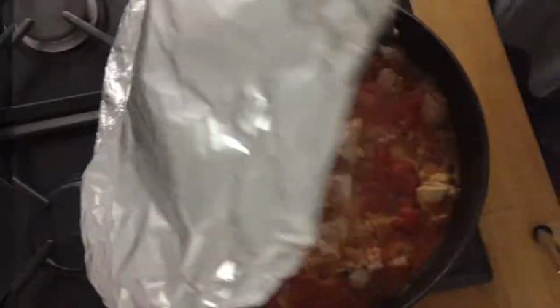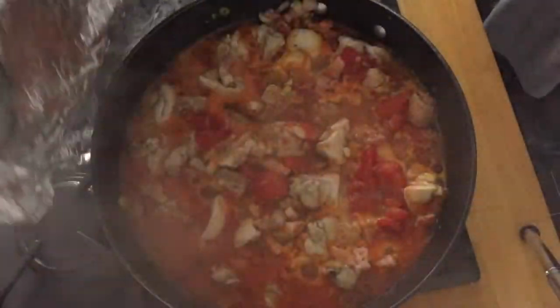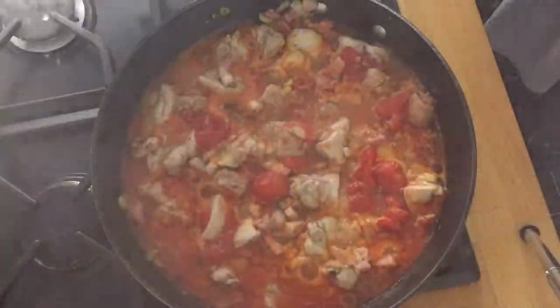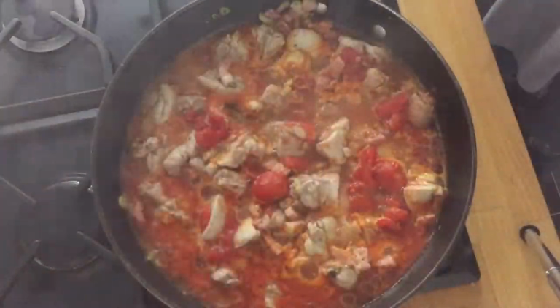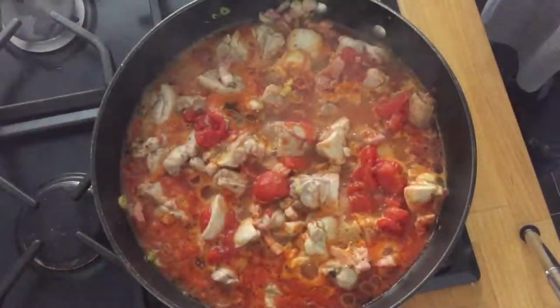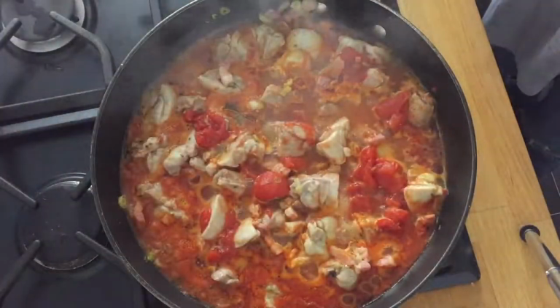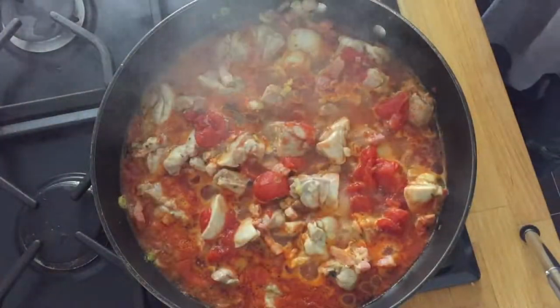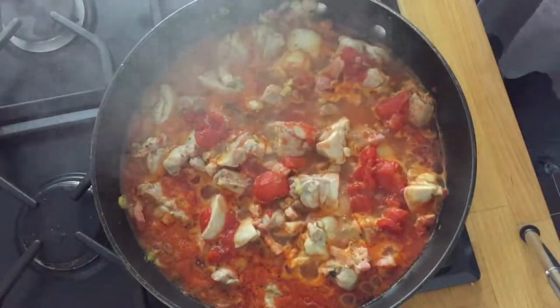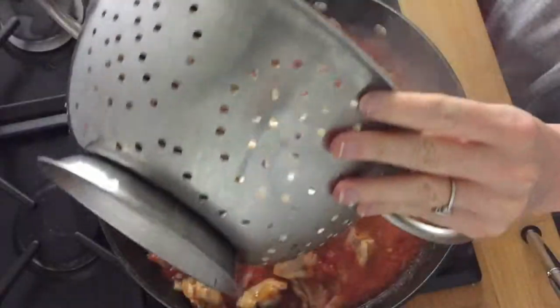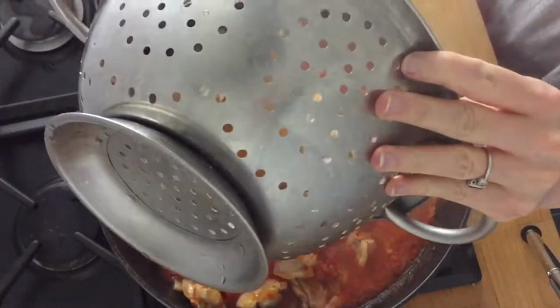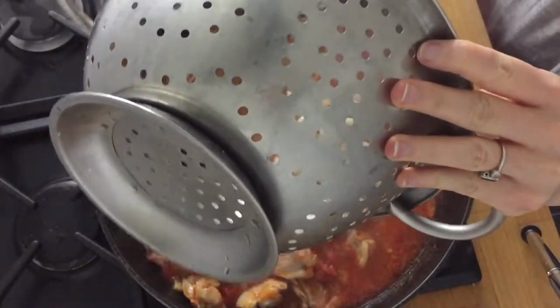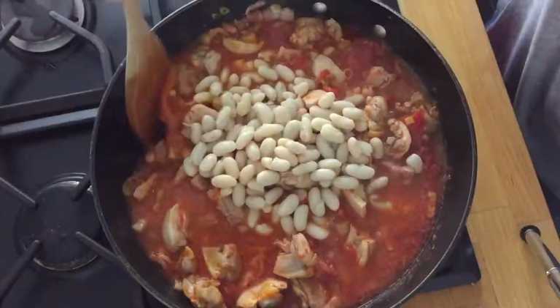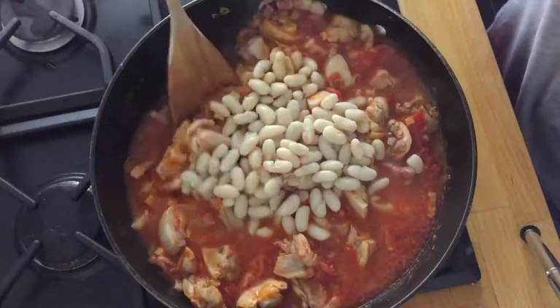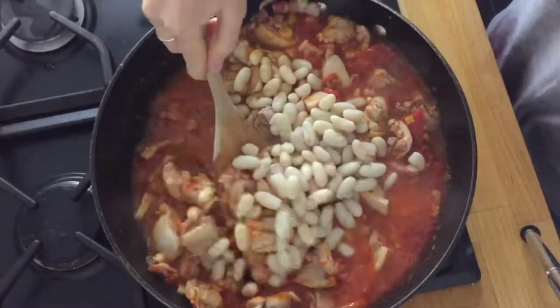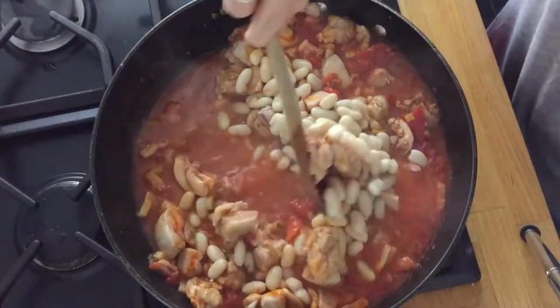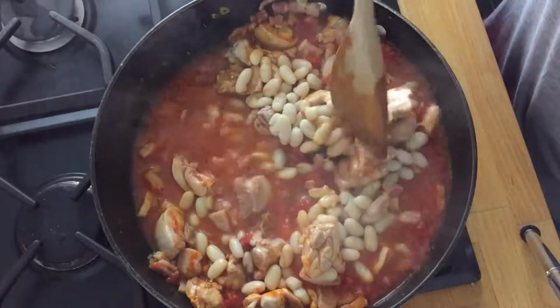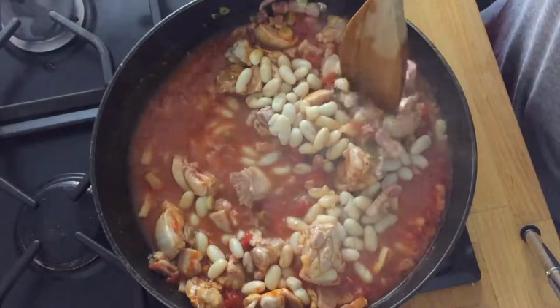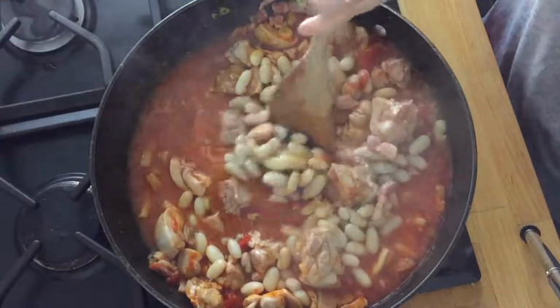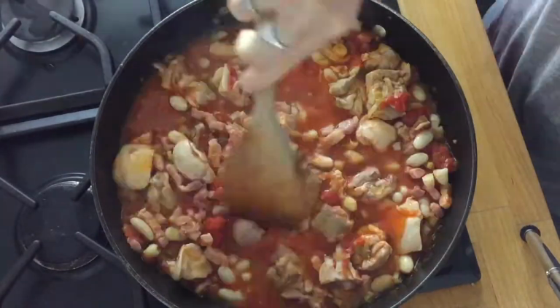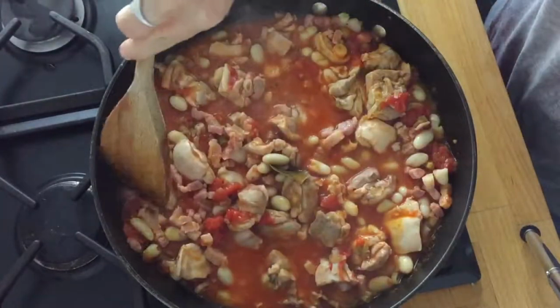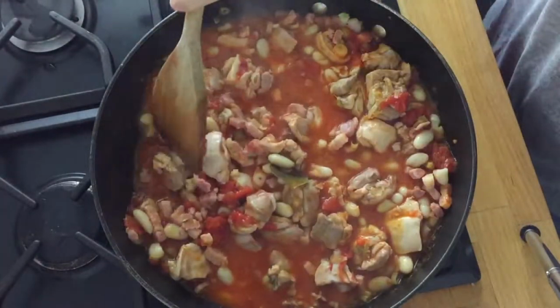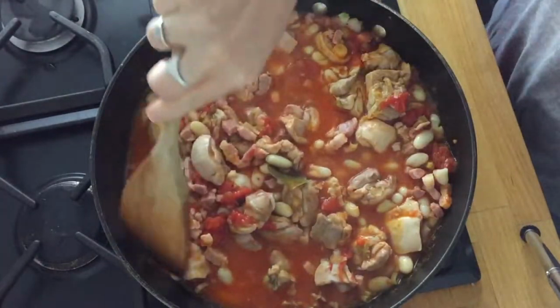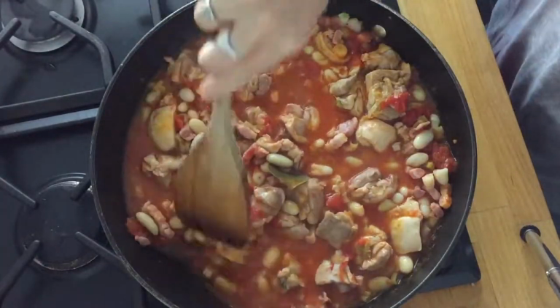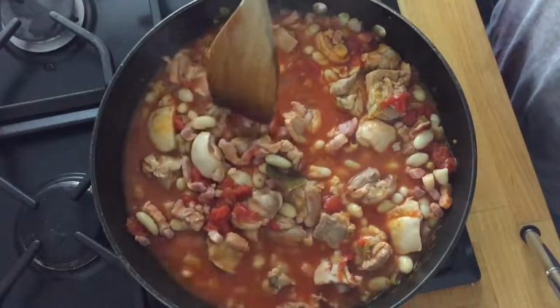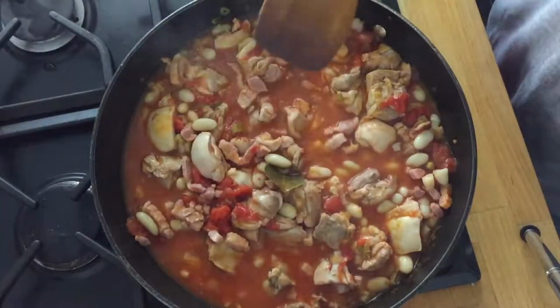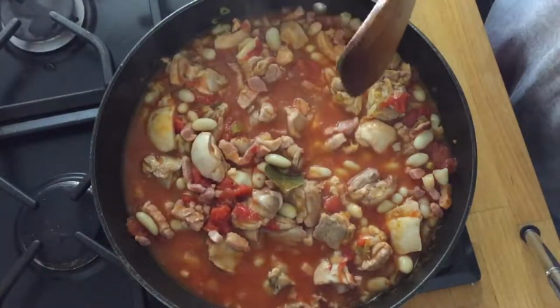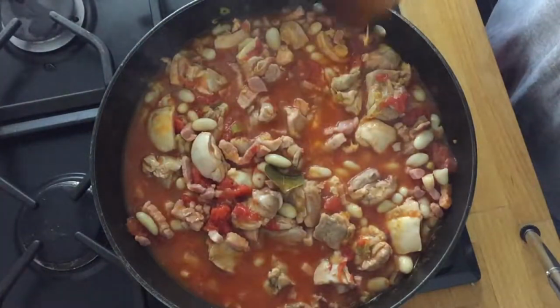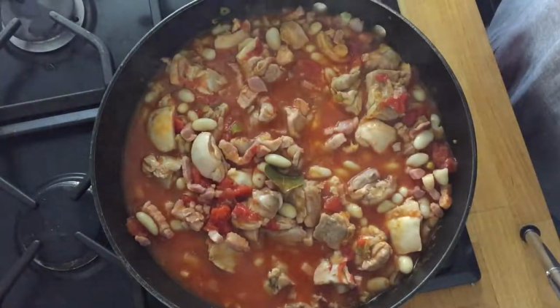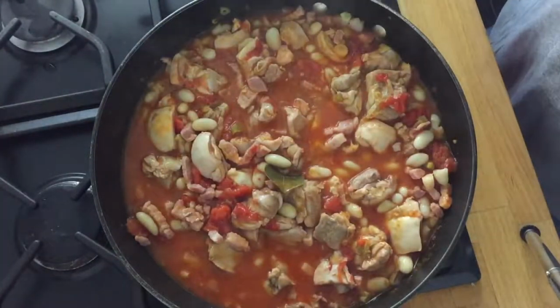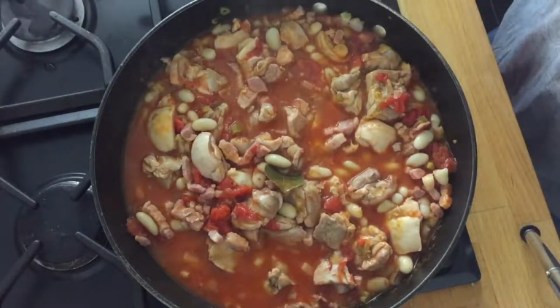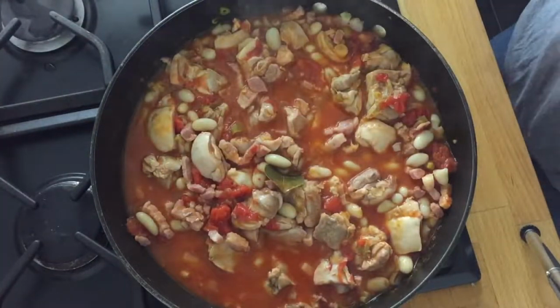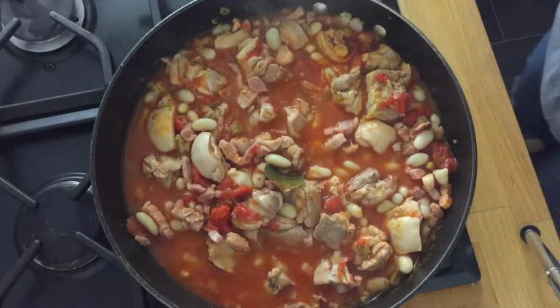When the 20 minutes is up, add in your cannellini beans, warm through, and serve straight up or with a generous helping of carbs of your choice.